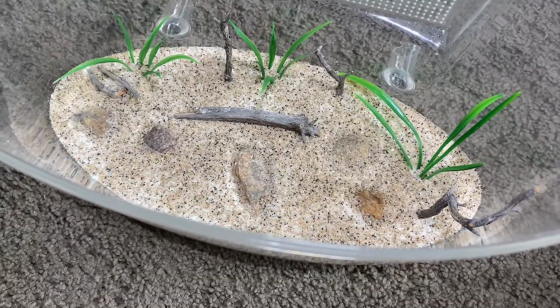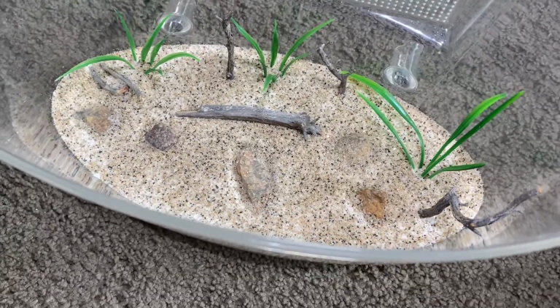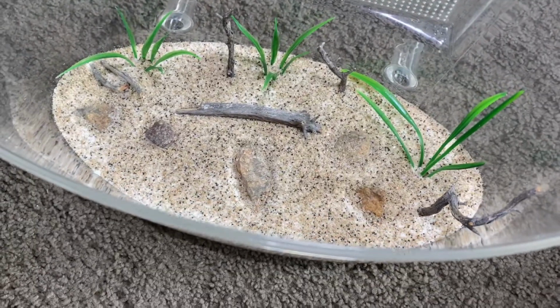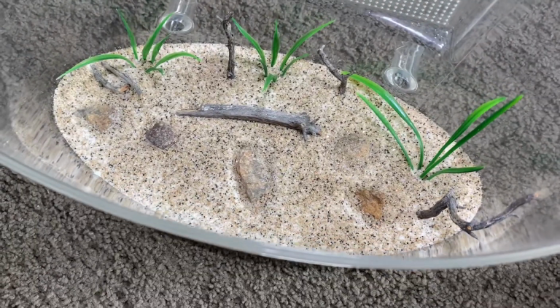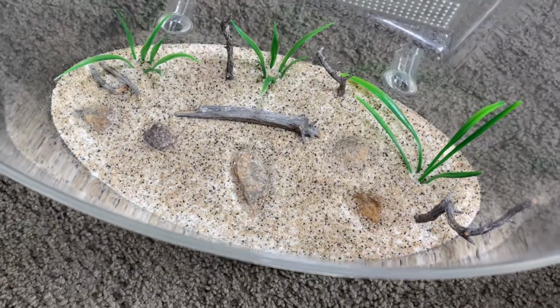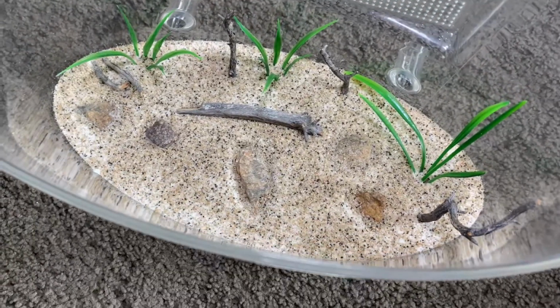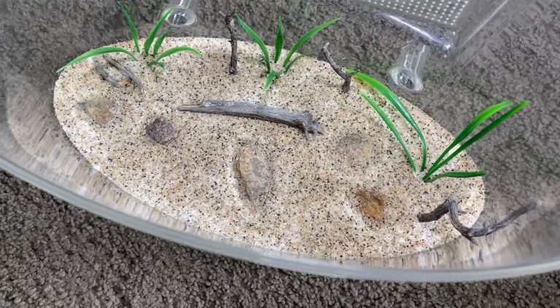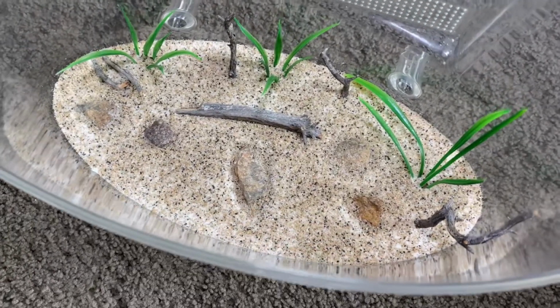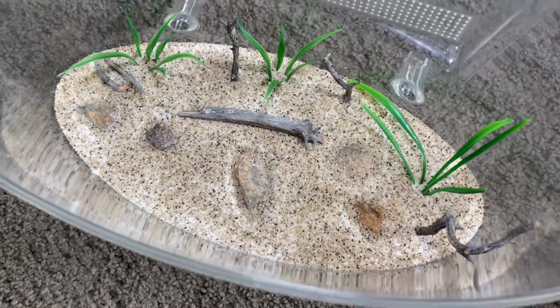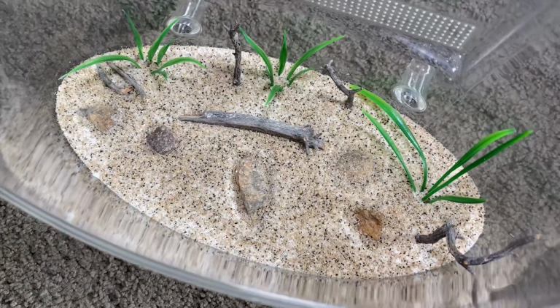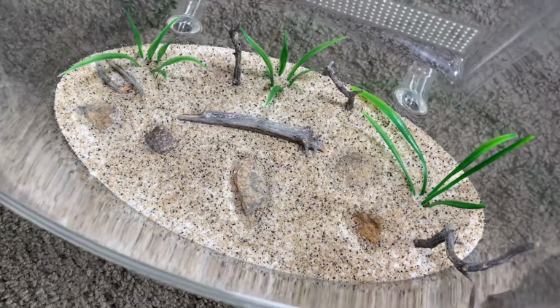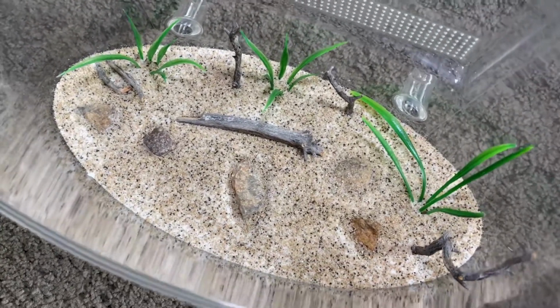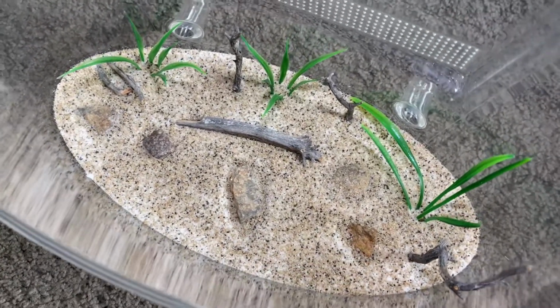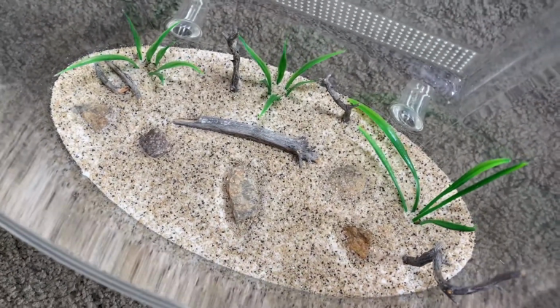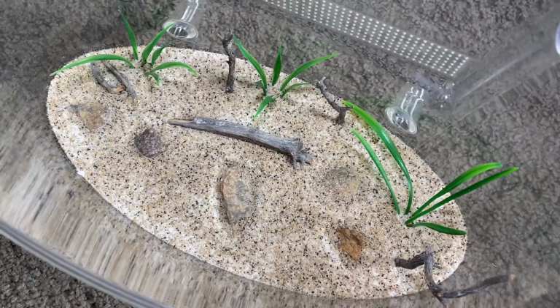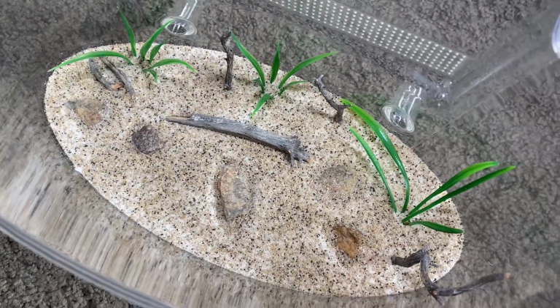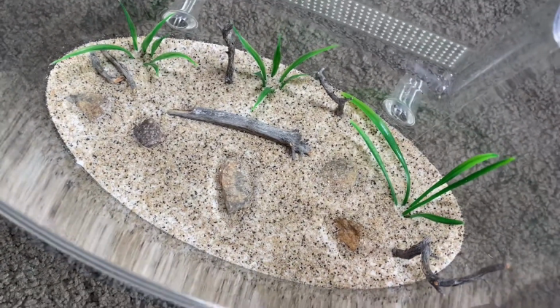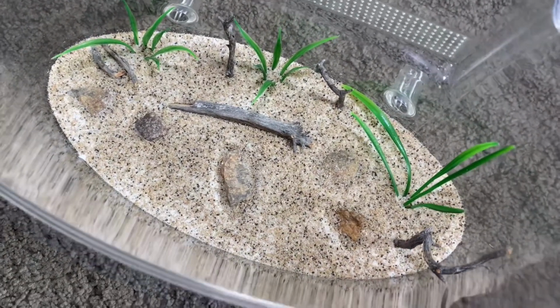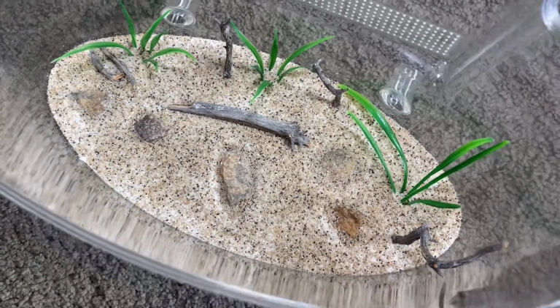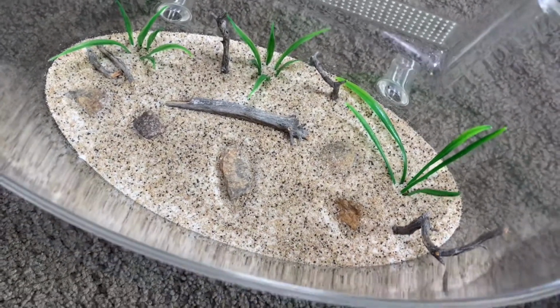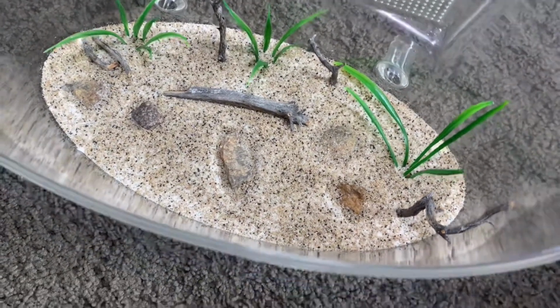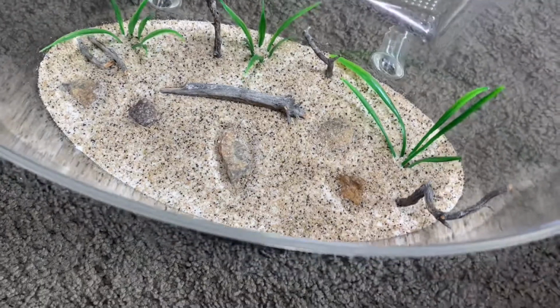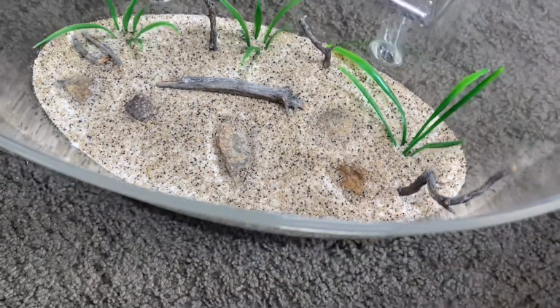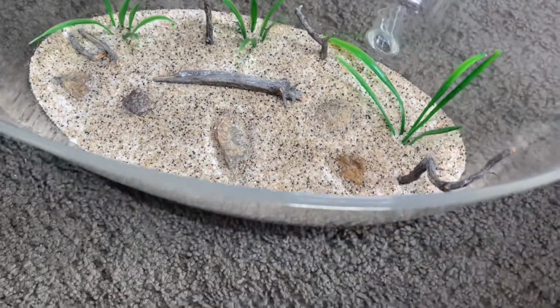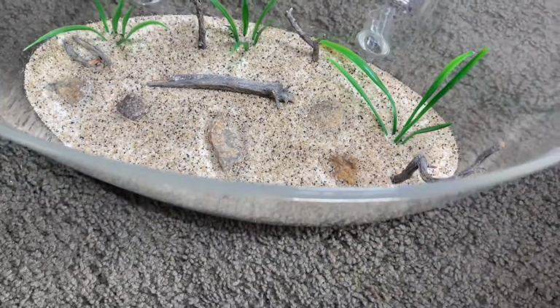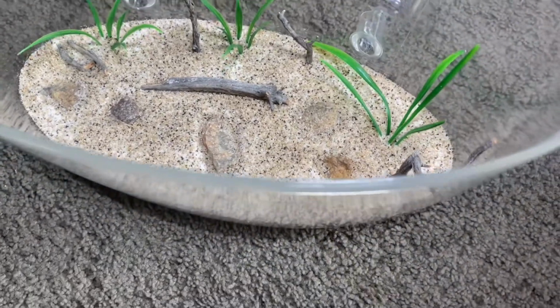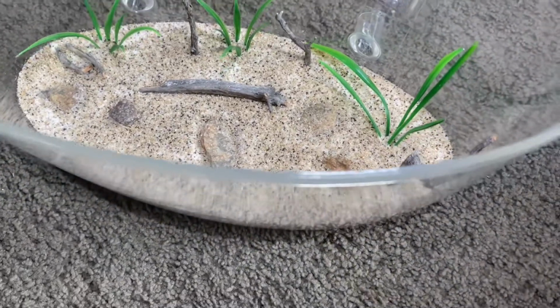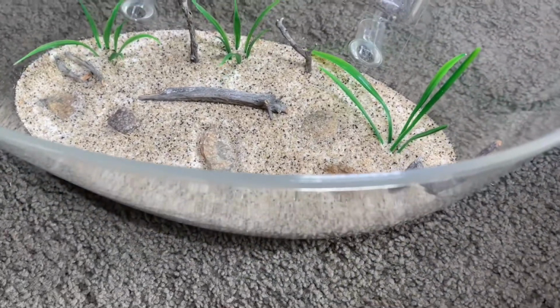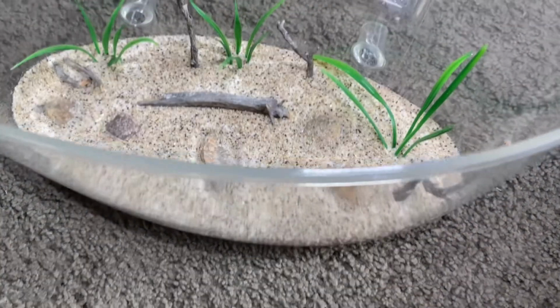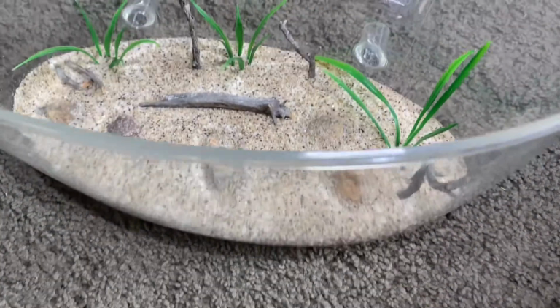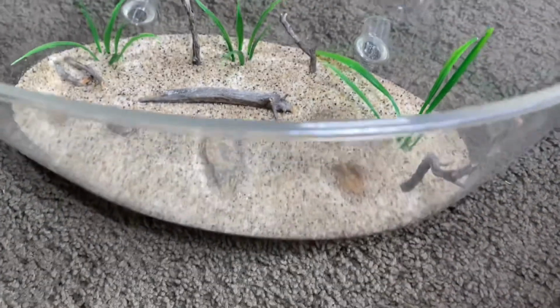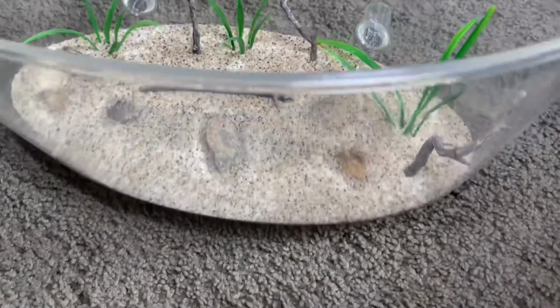Next we have to prepare the little fluon and hook up everything else, and then we'll be able to introduce the ants into the outworld.